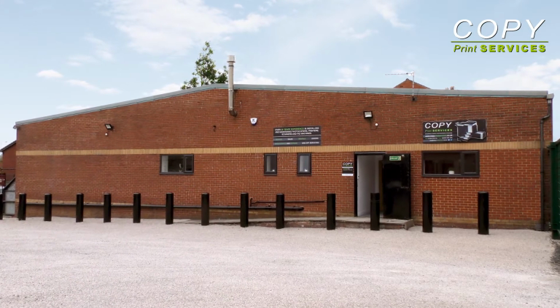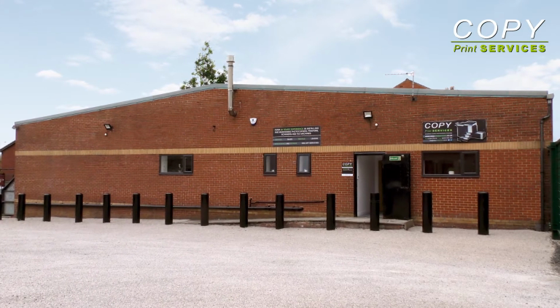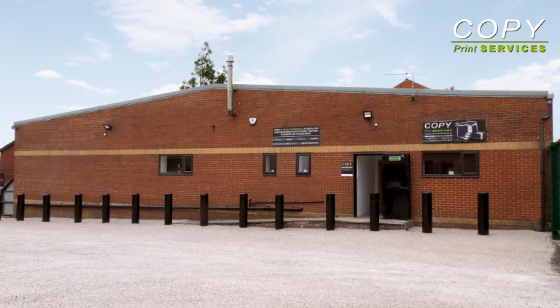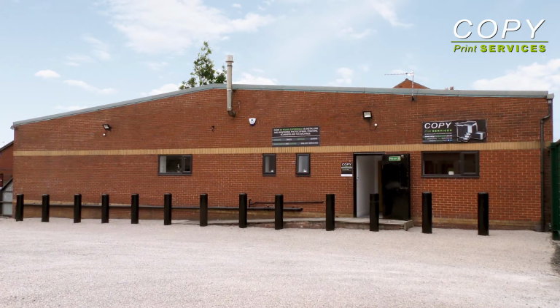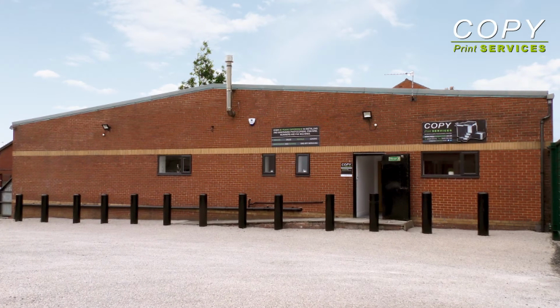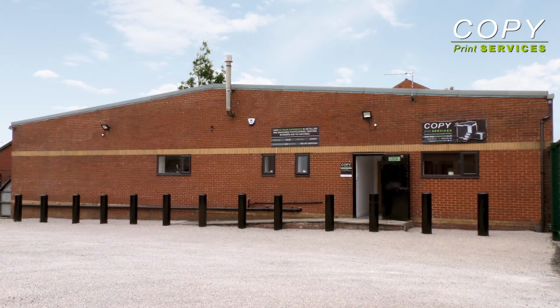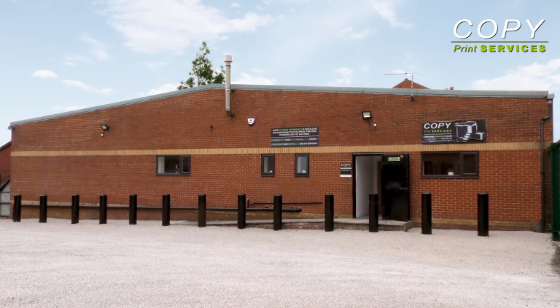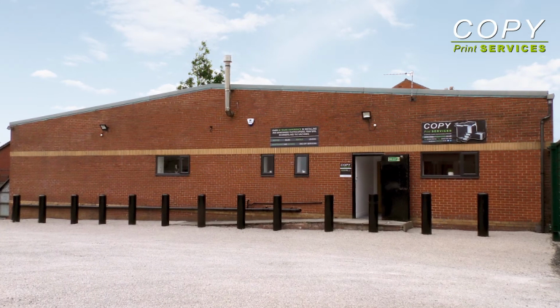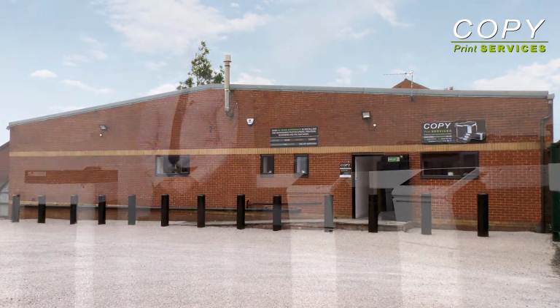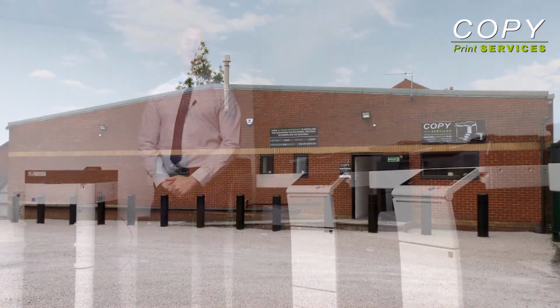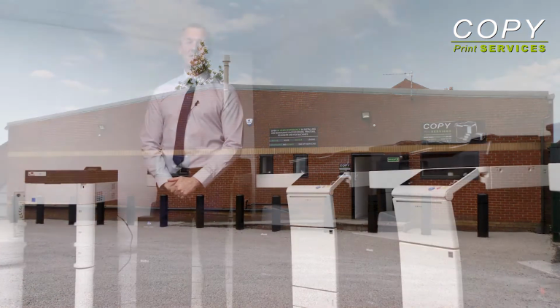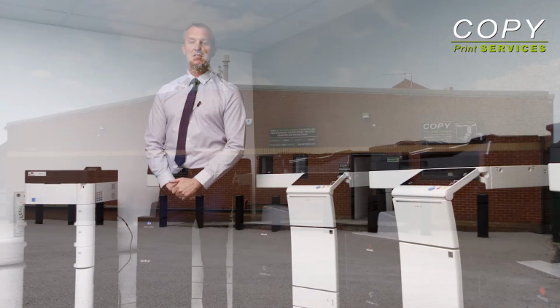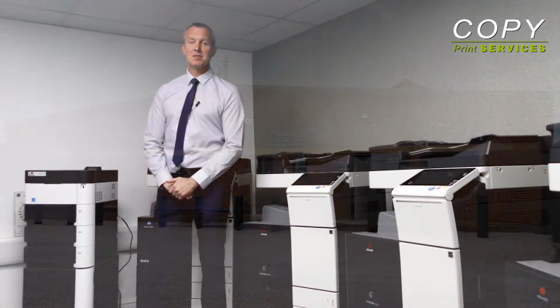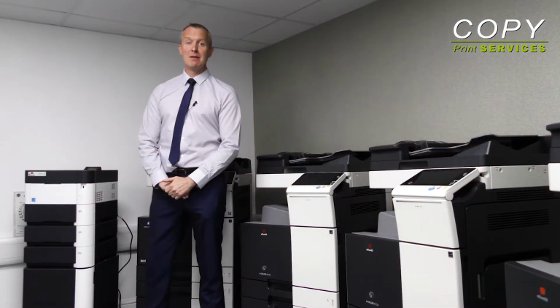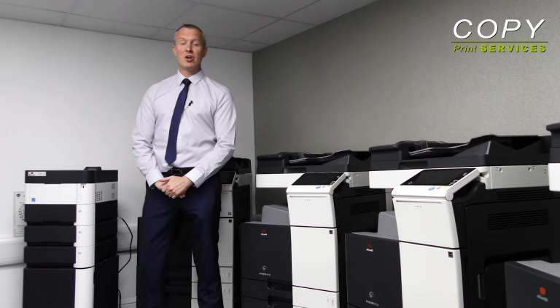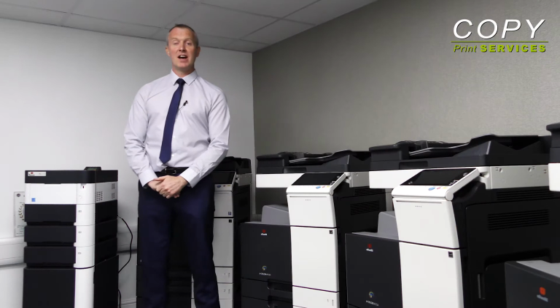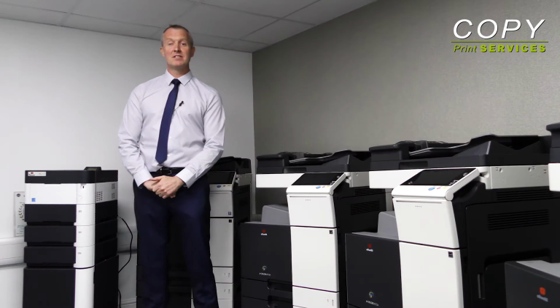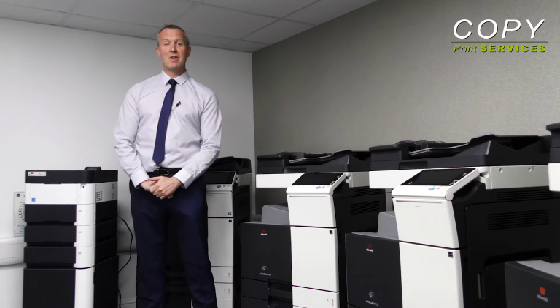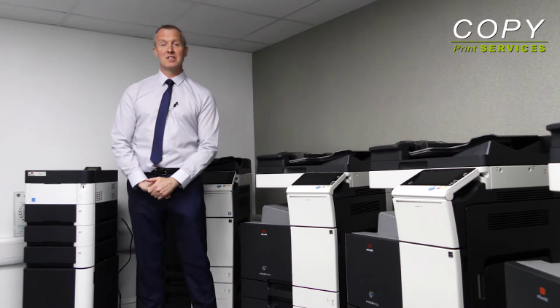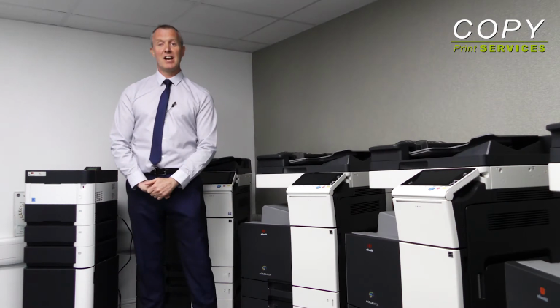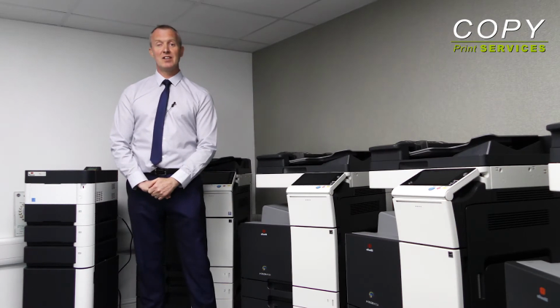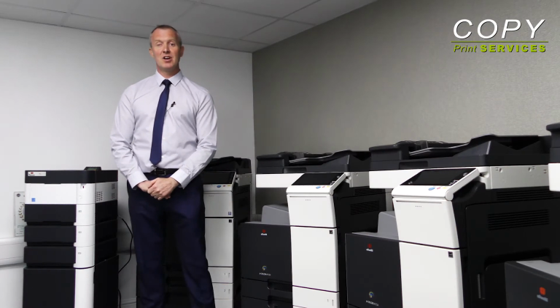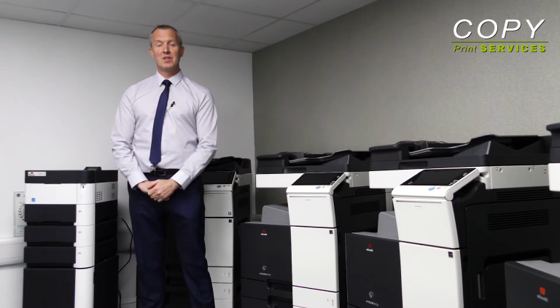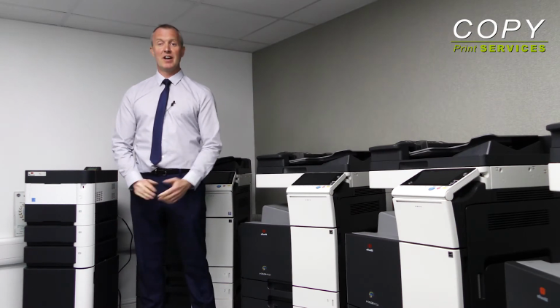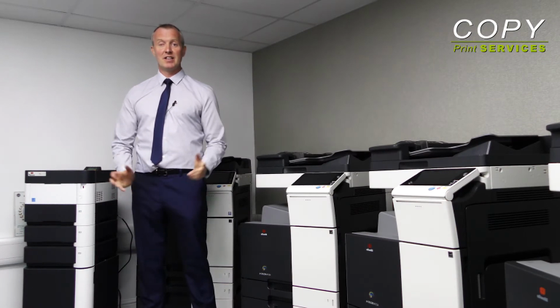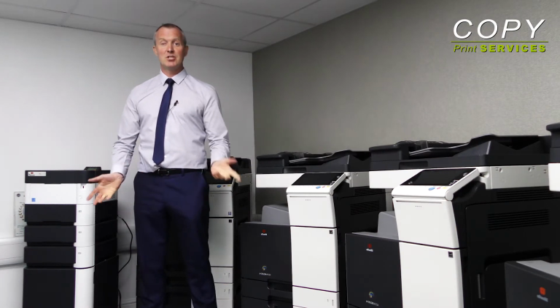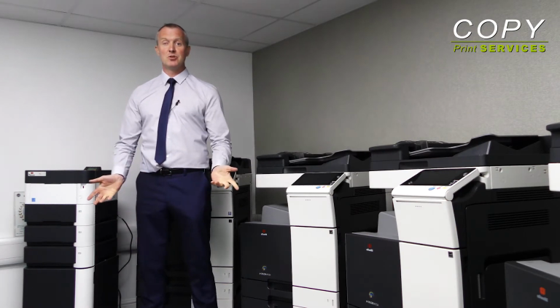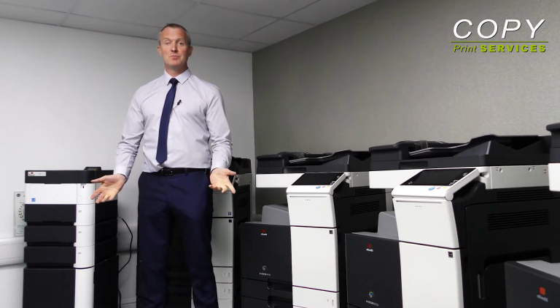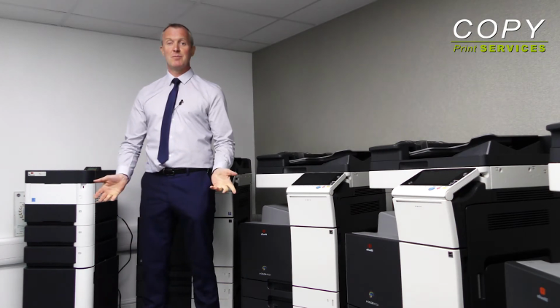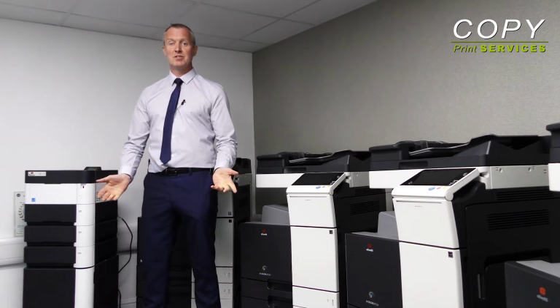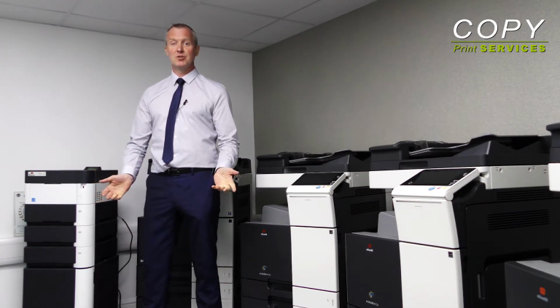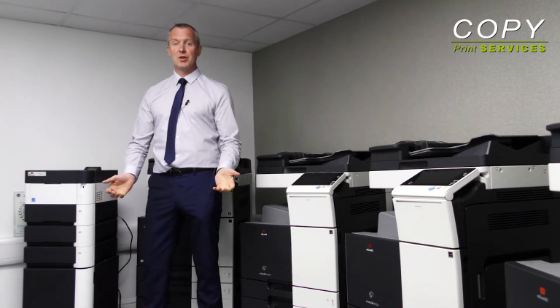Hello, welcome to Copy Print Services. I'm John Hines, the Managing Director, and I'd like to introduce my business to you.